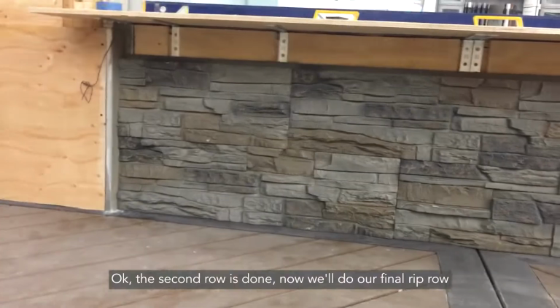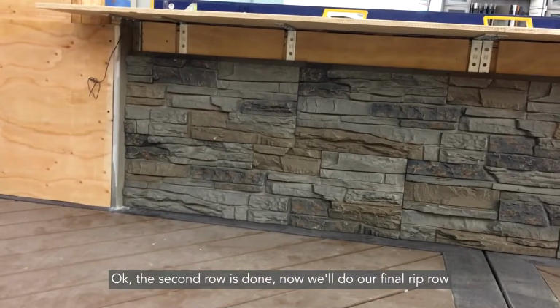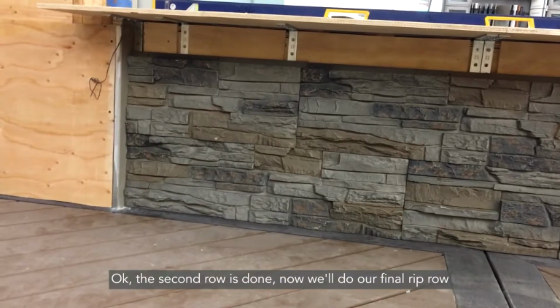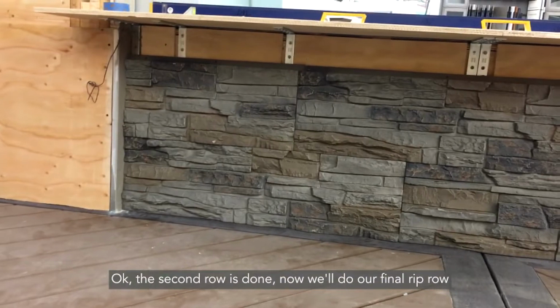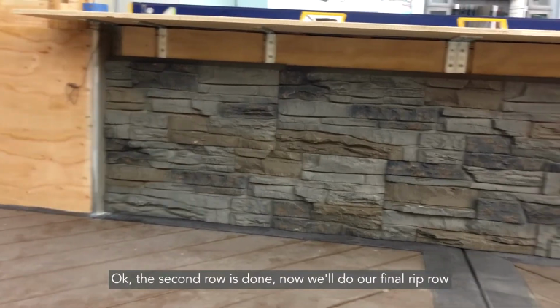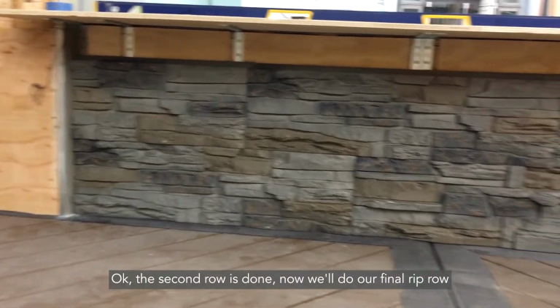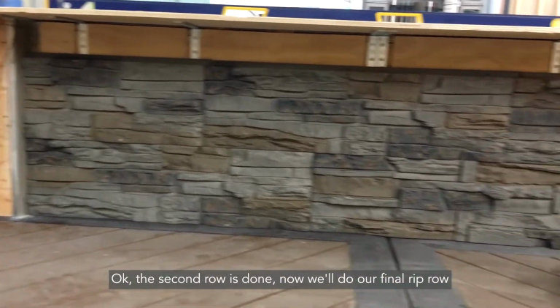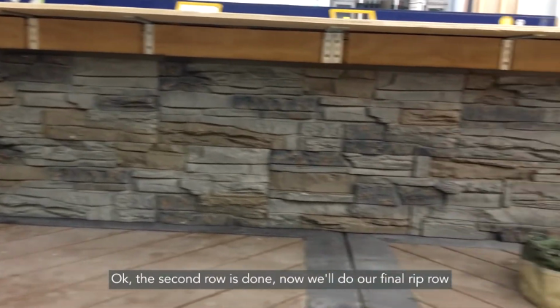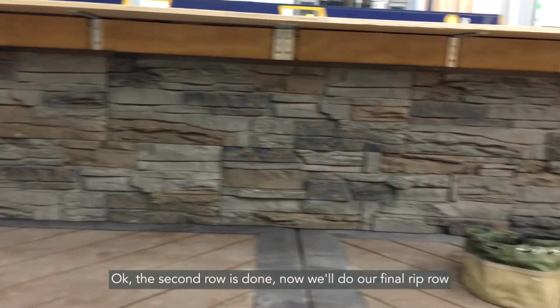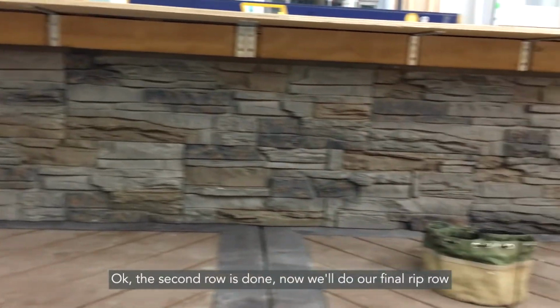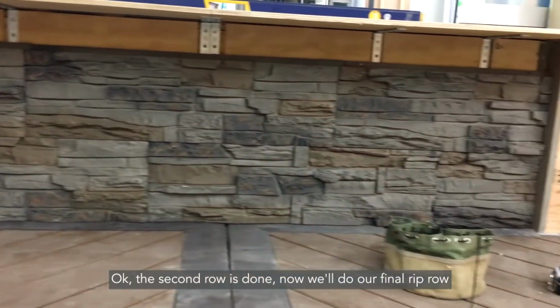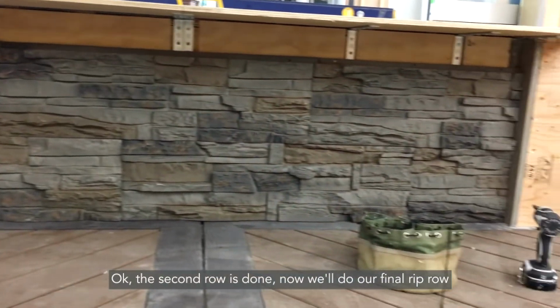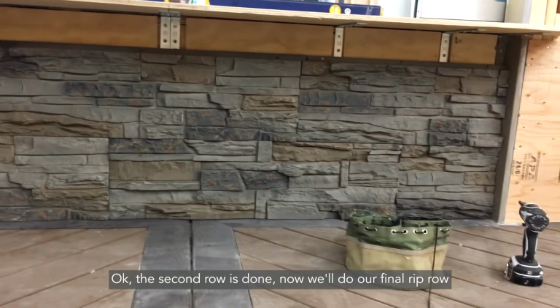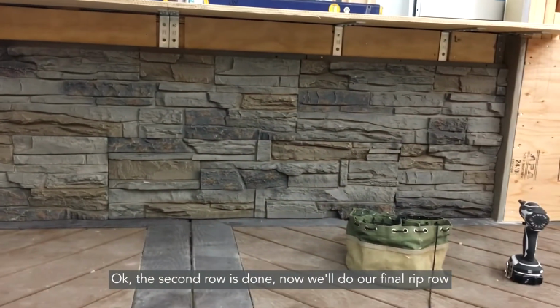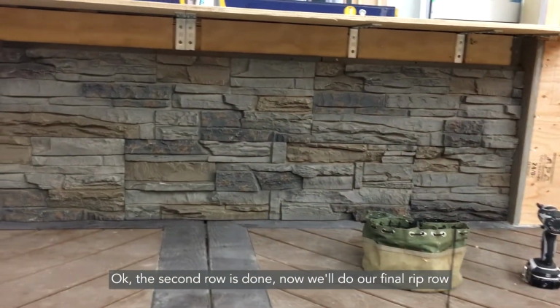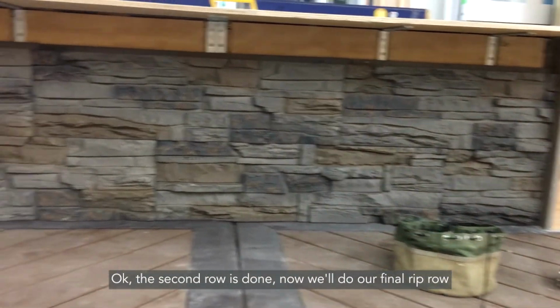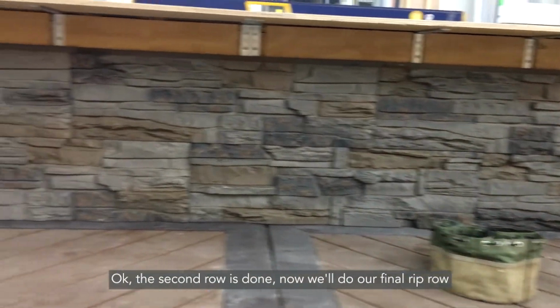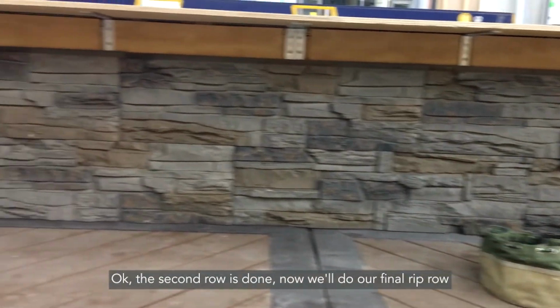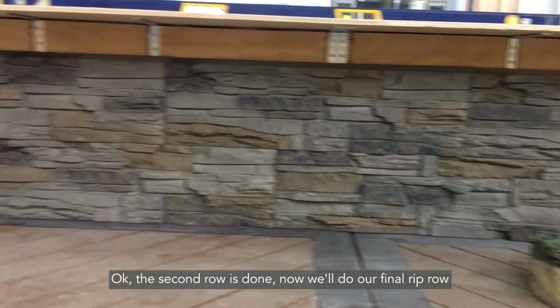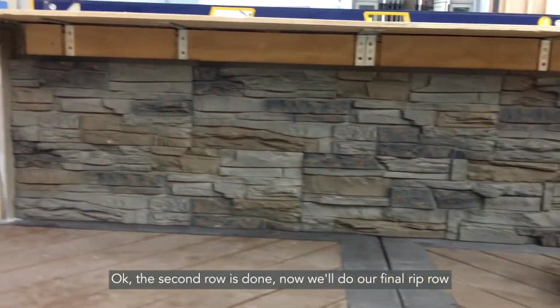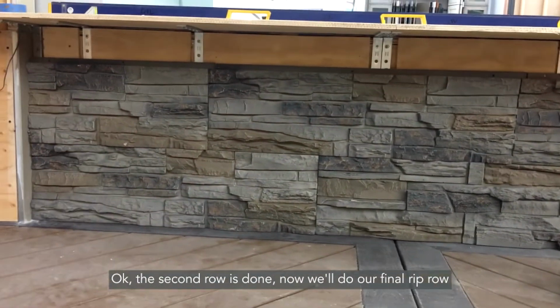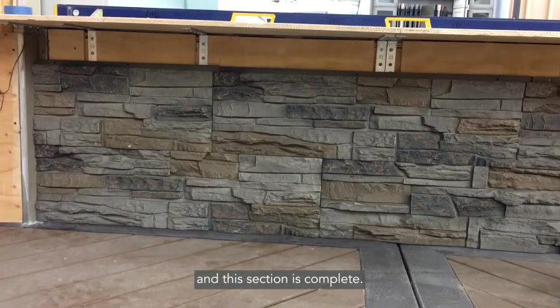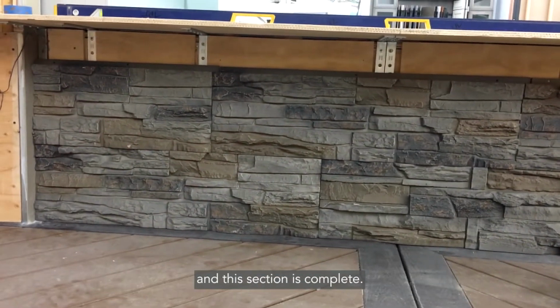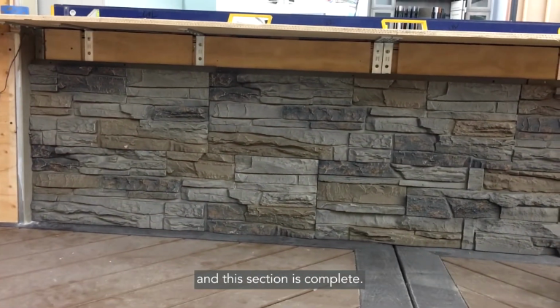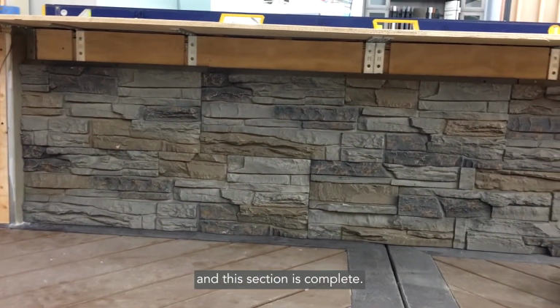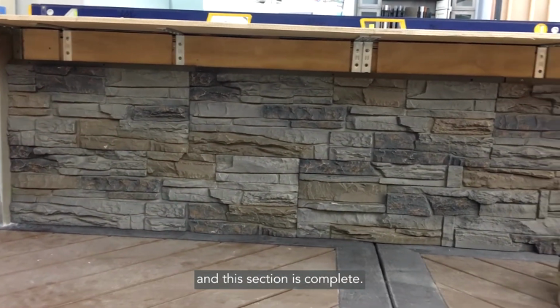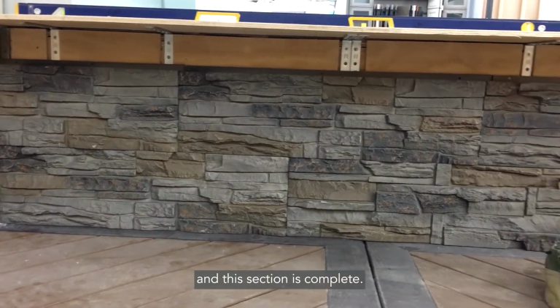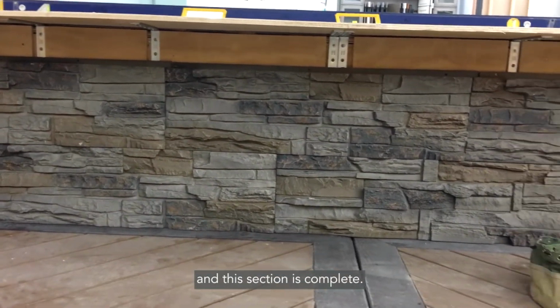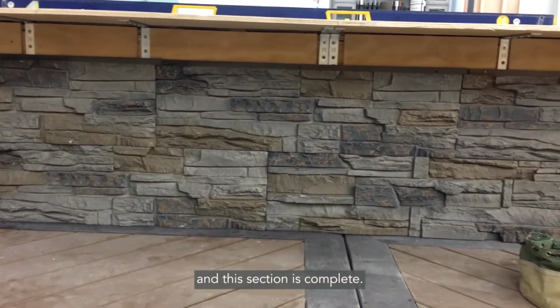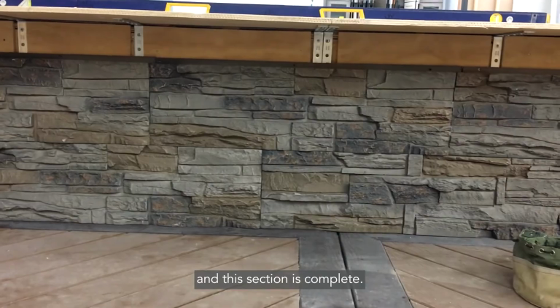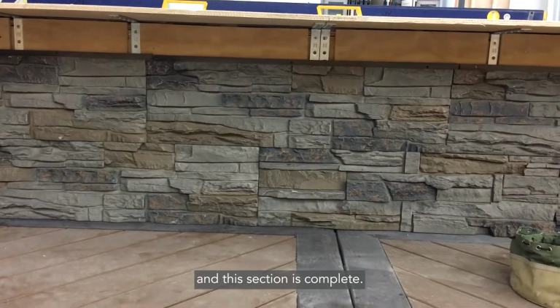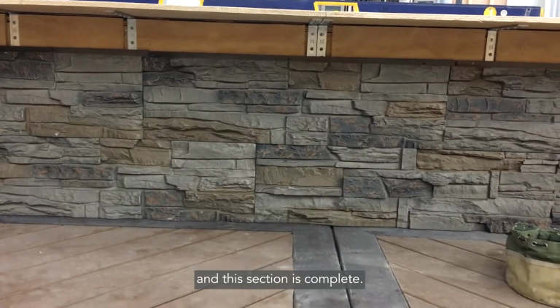The second row is done. Now we'll do our final rip row. And this section is complete.